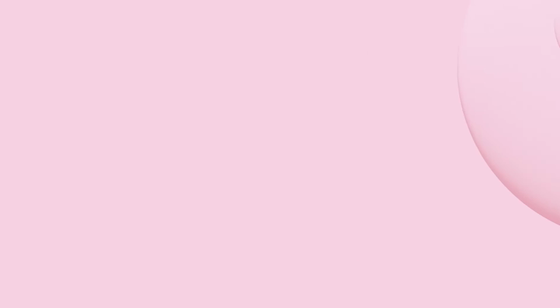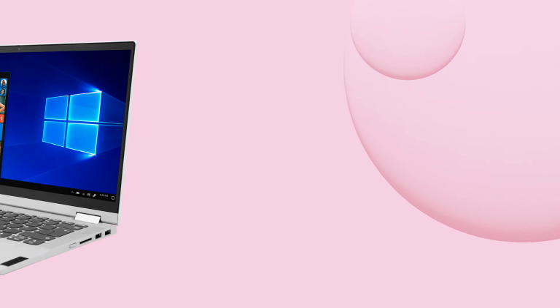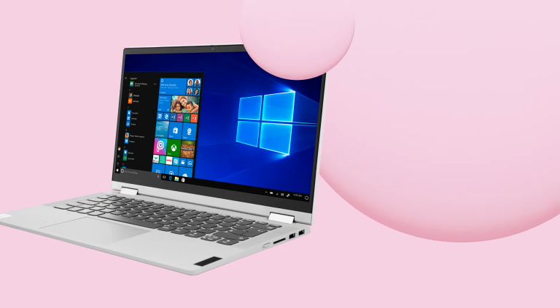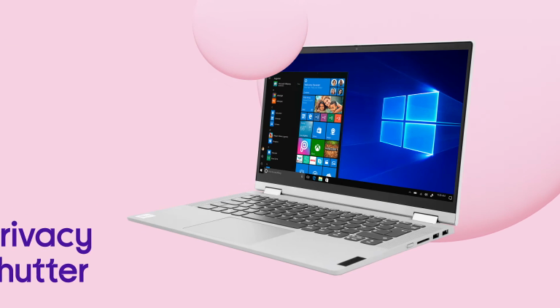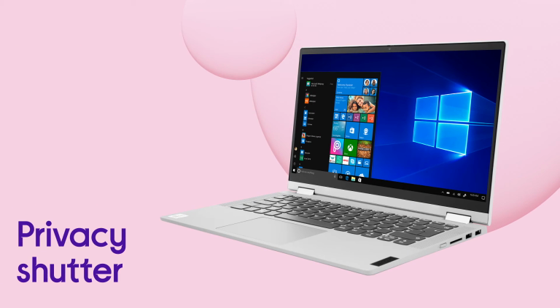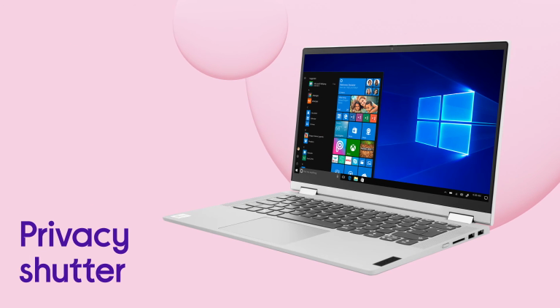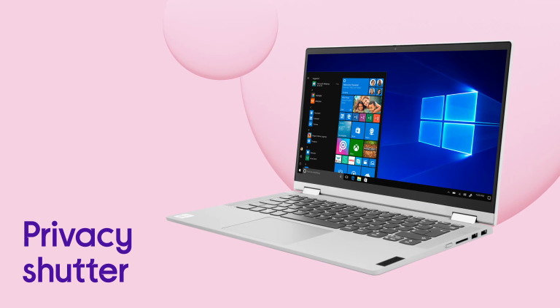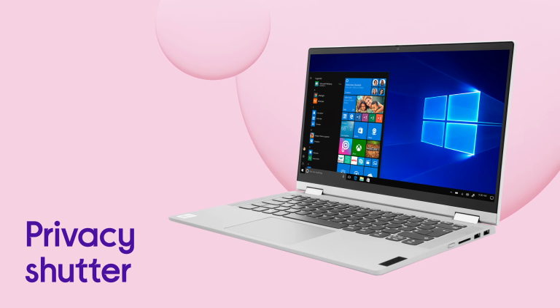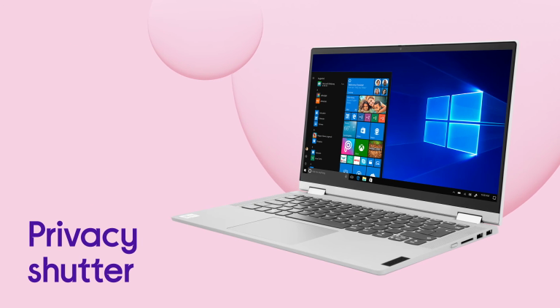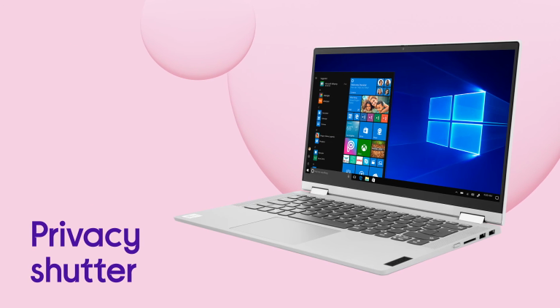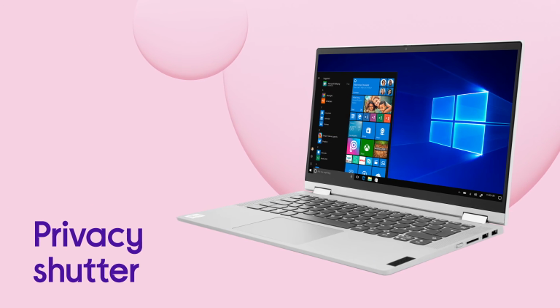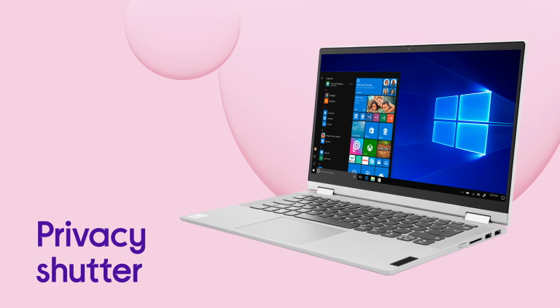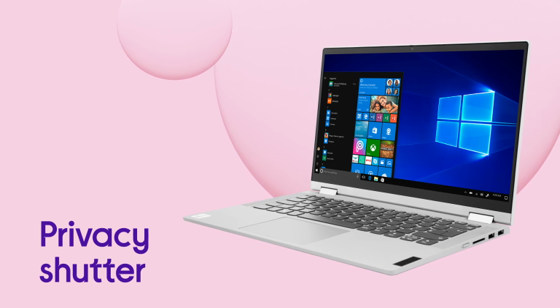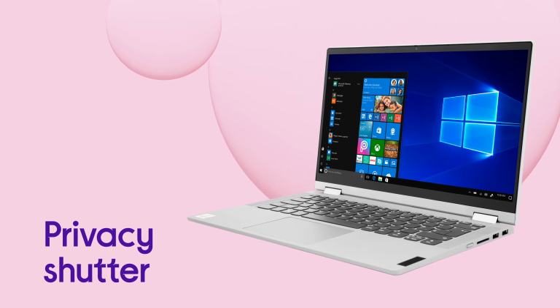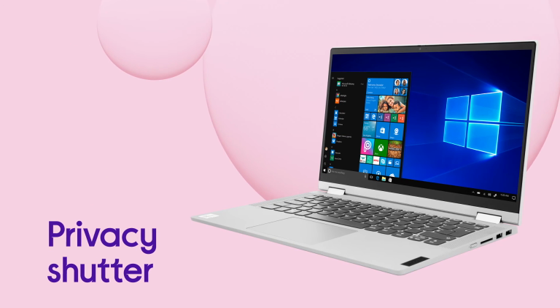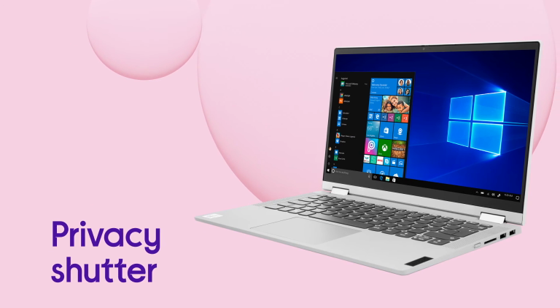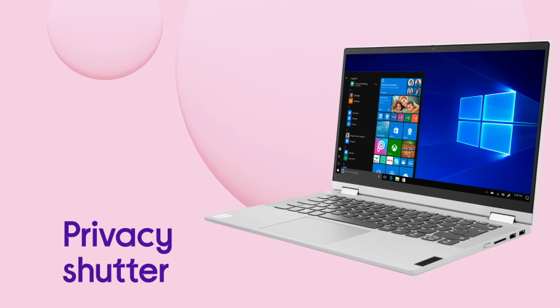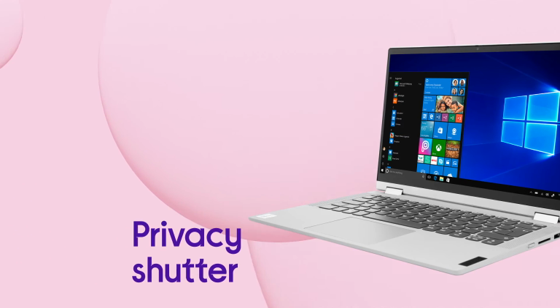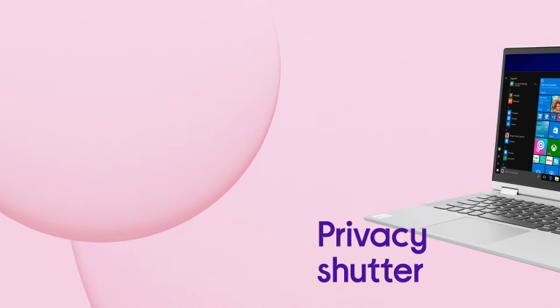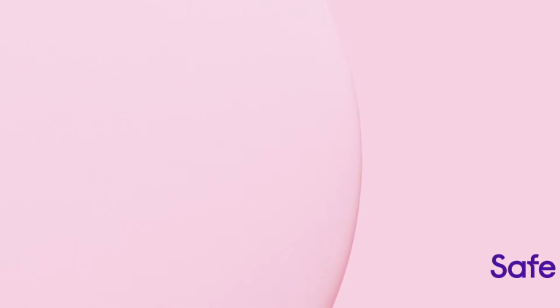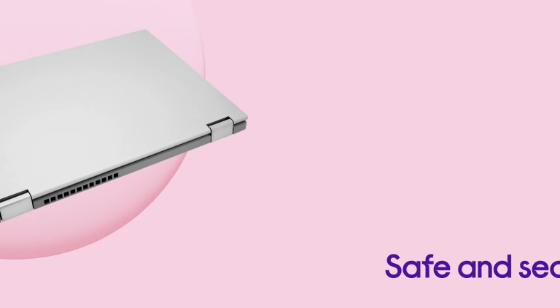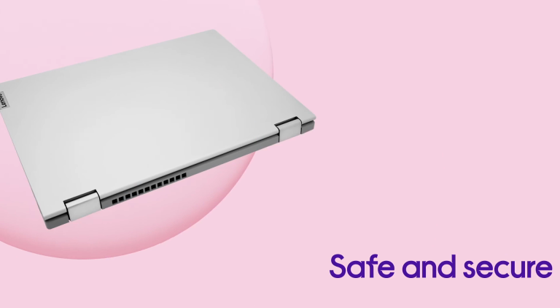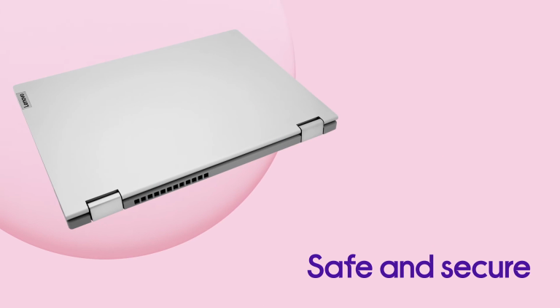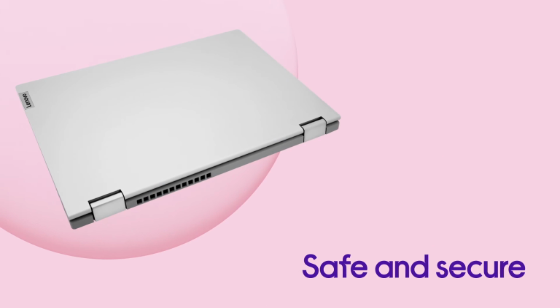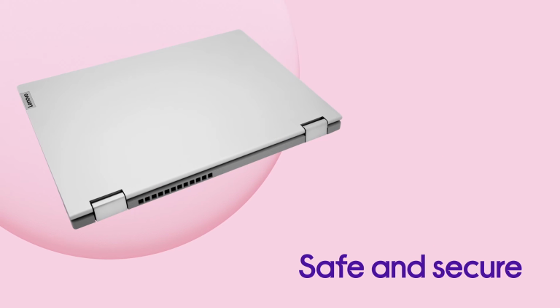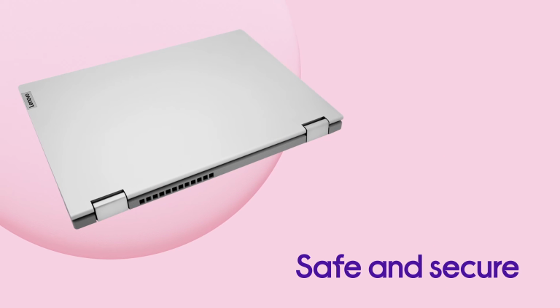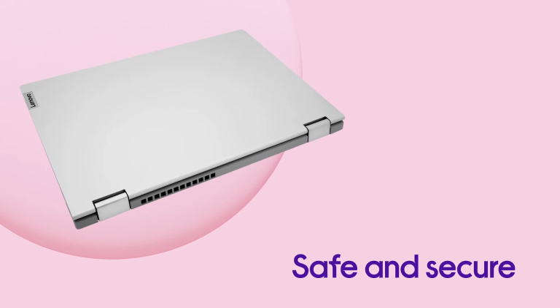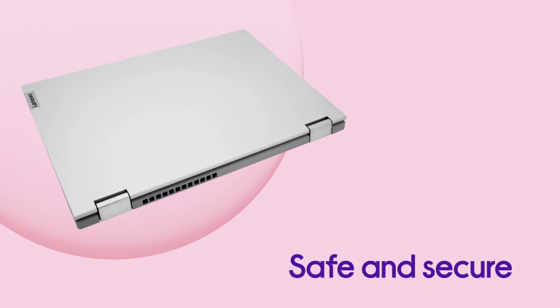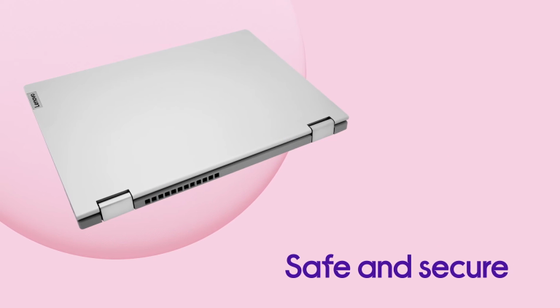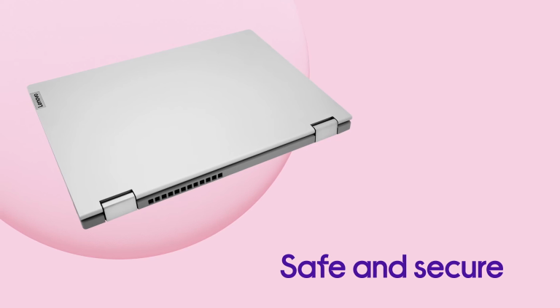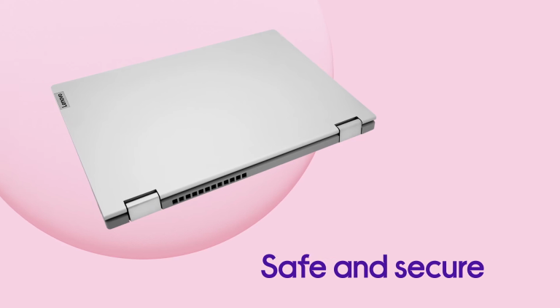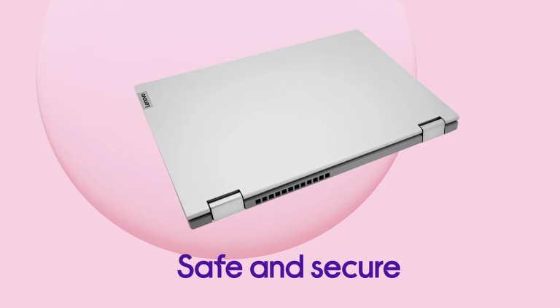With a privacy shutter to totally block out unwanted guests, you can feel safe and secure.